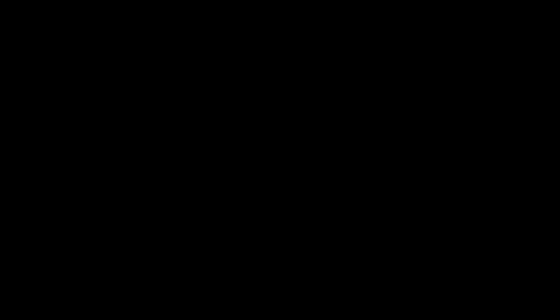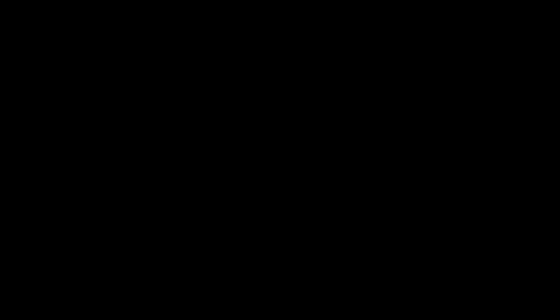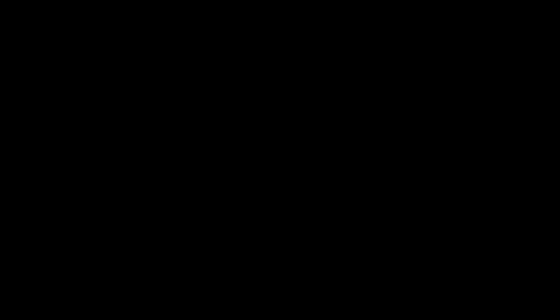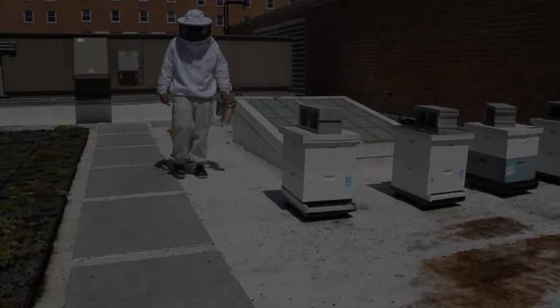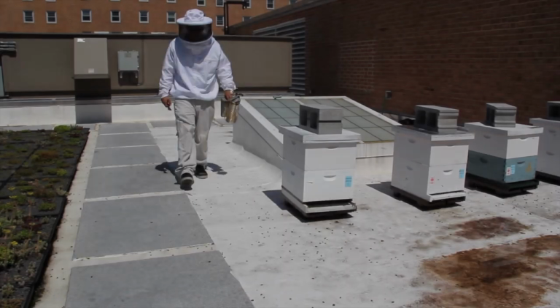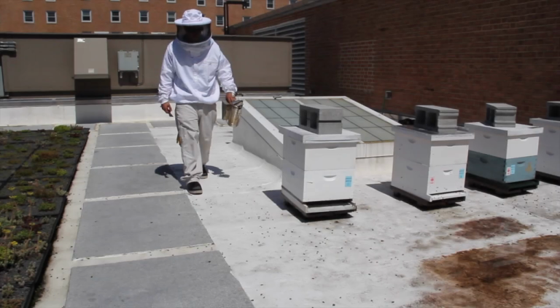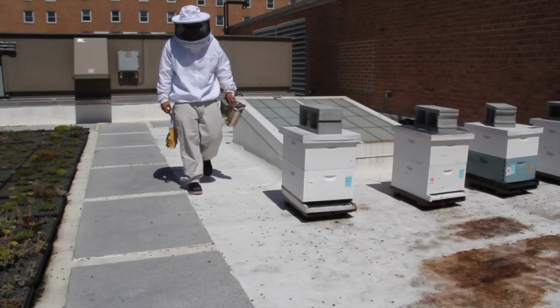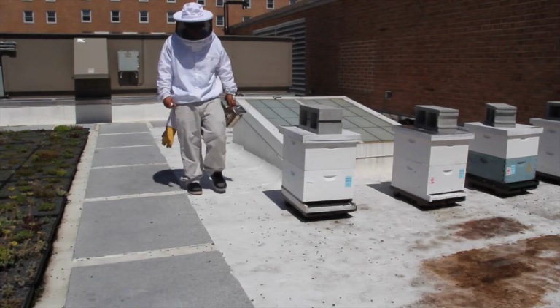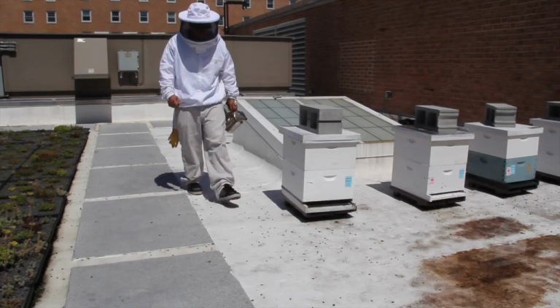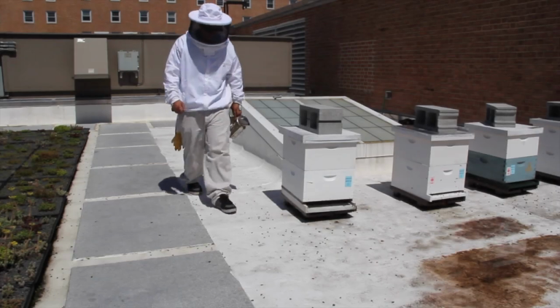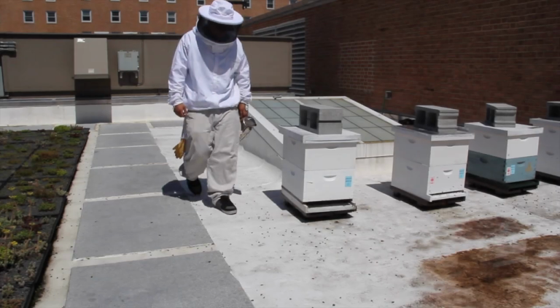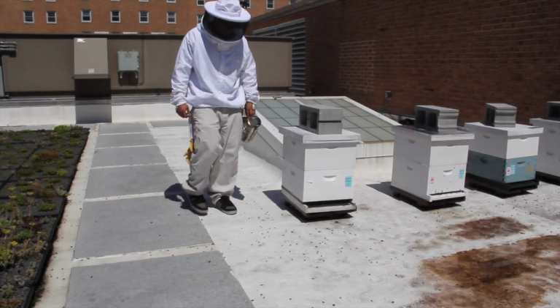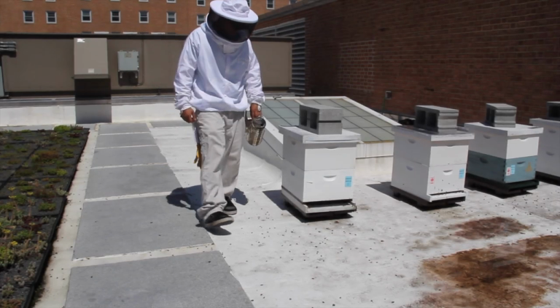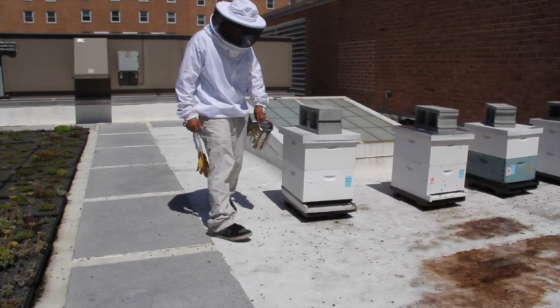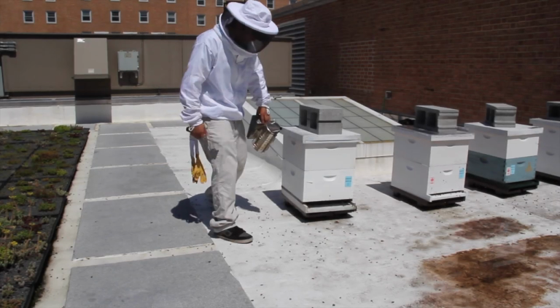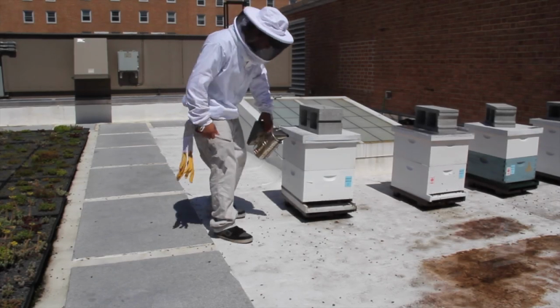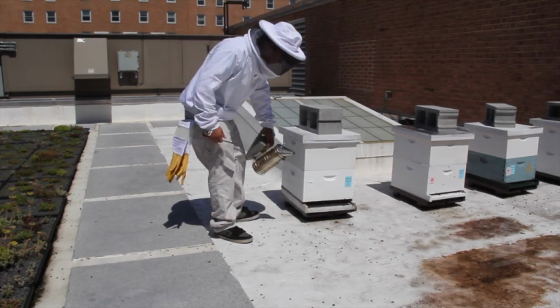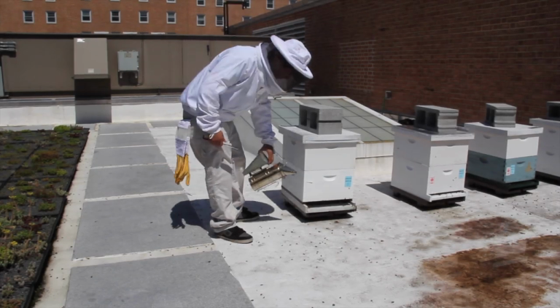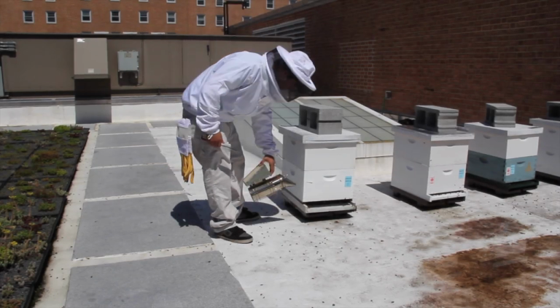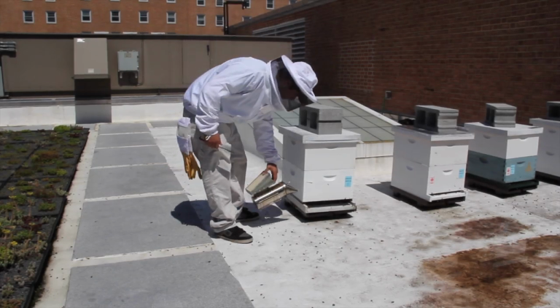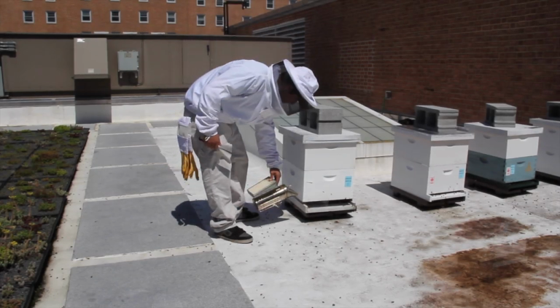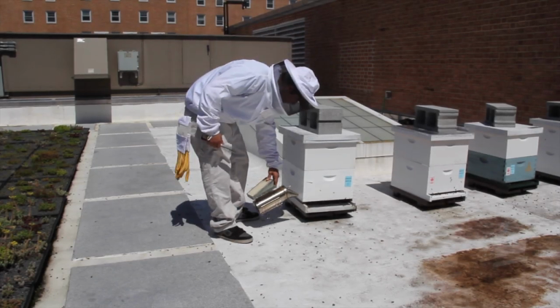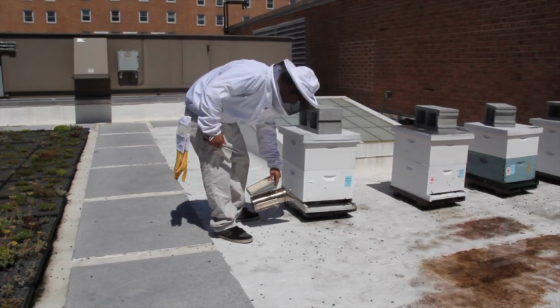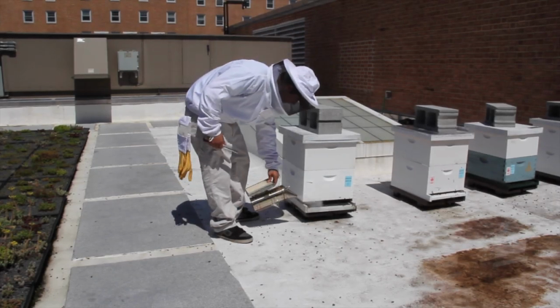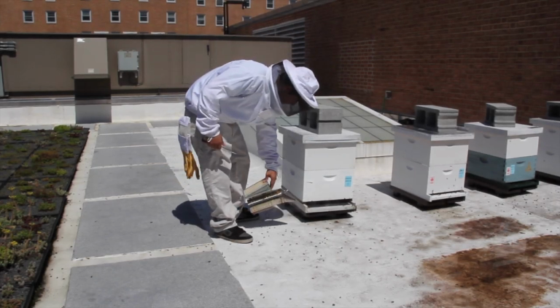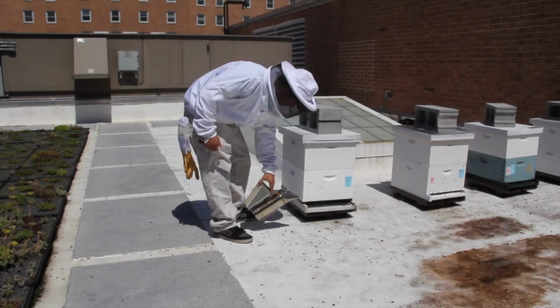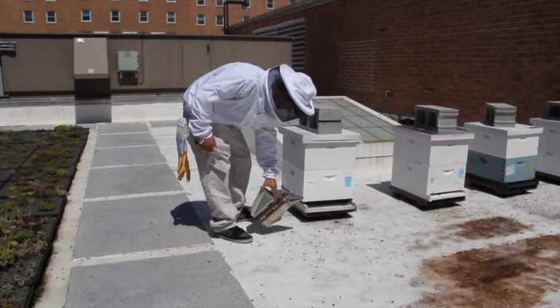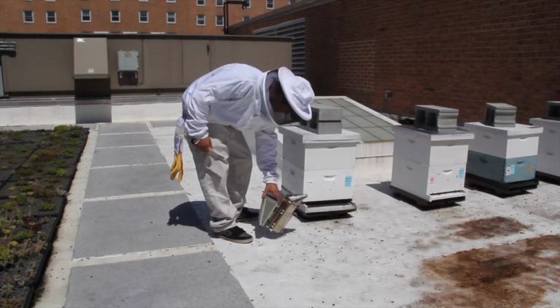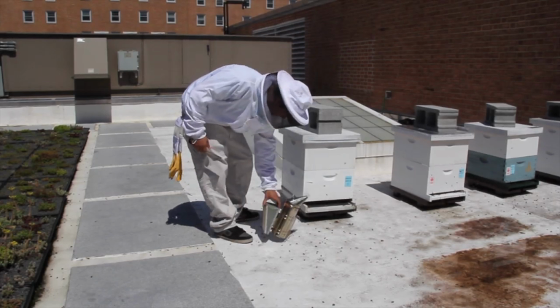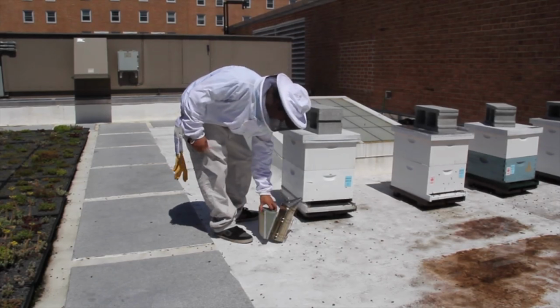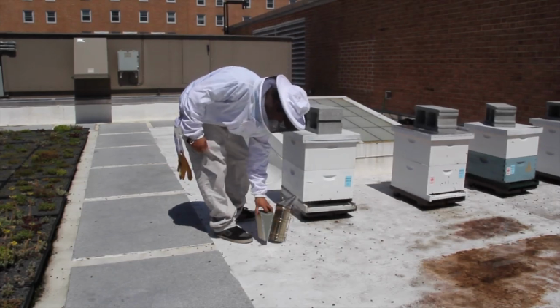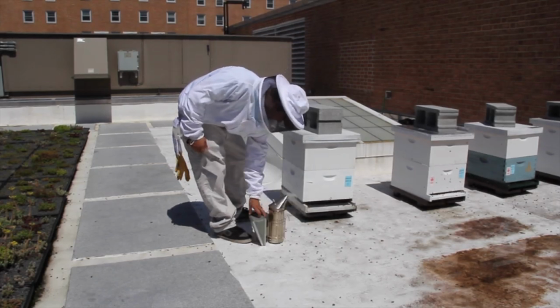A beekeeper needs two types of equipment: protective gear and beekeeping tools.